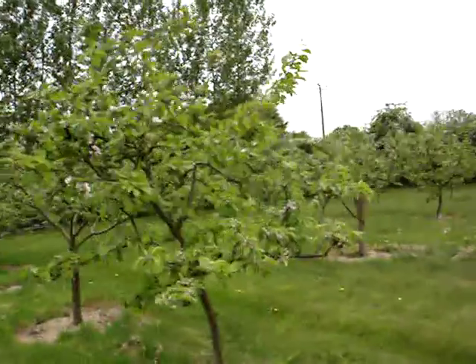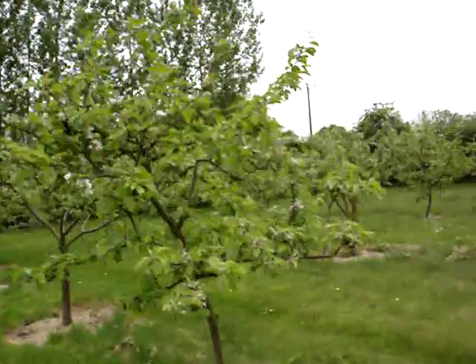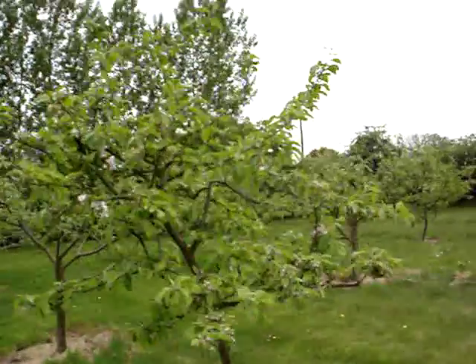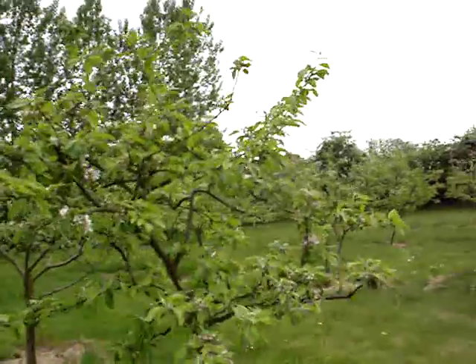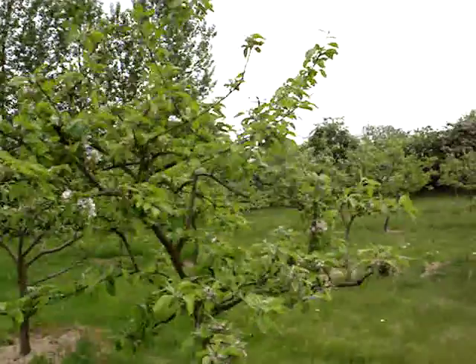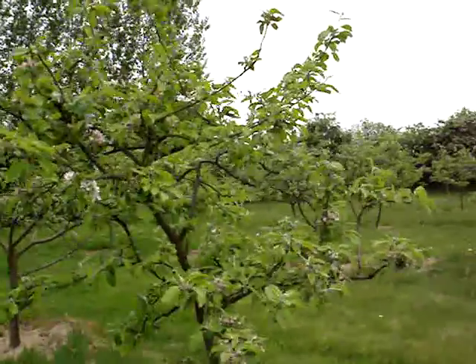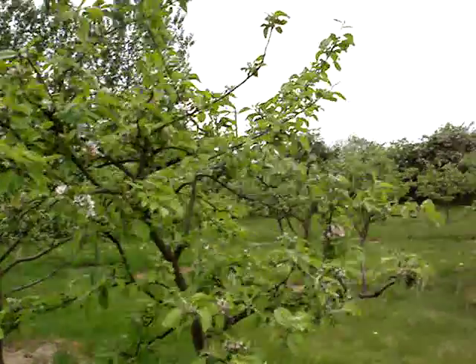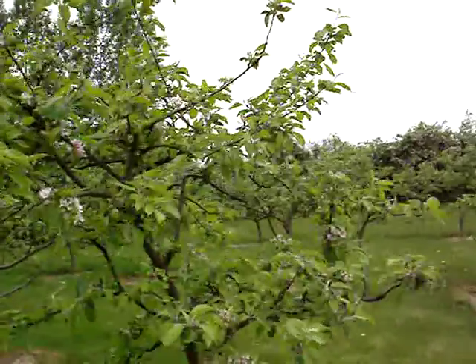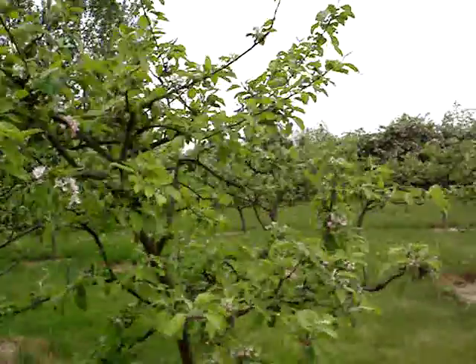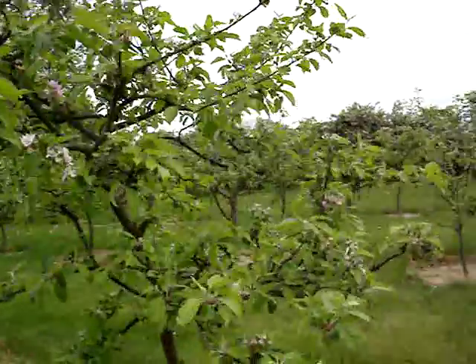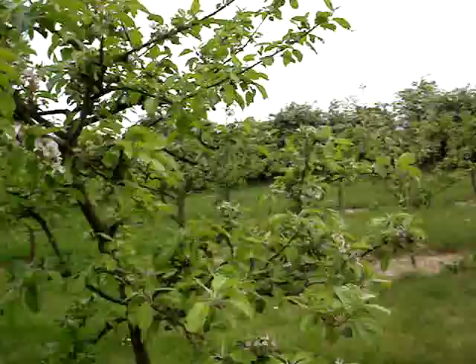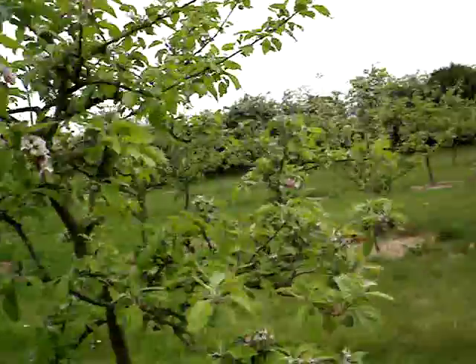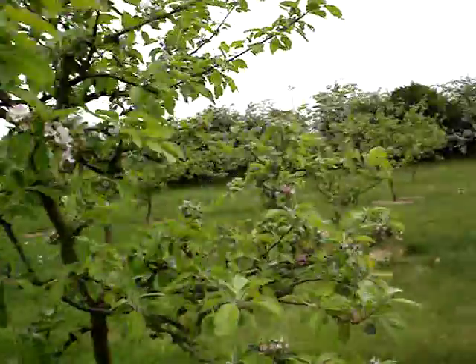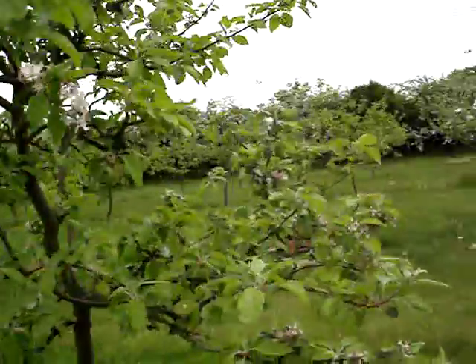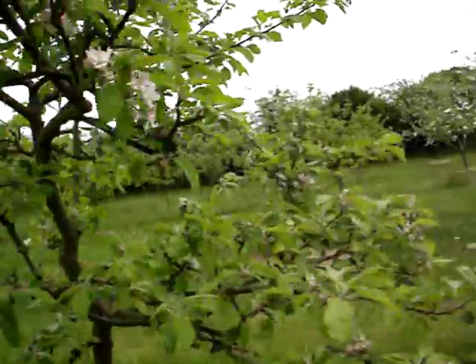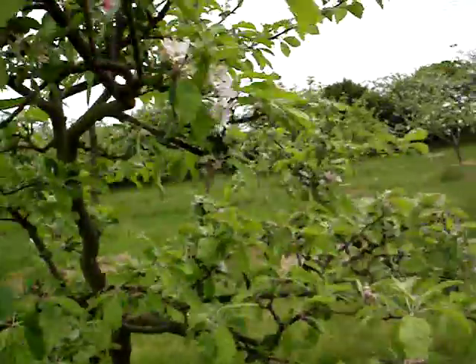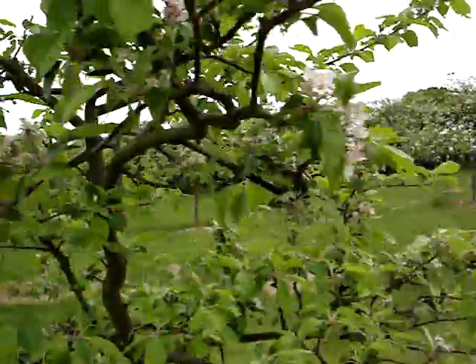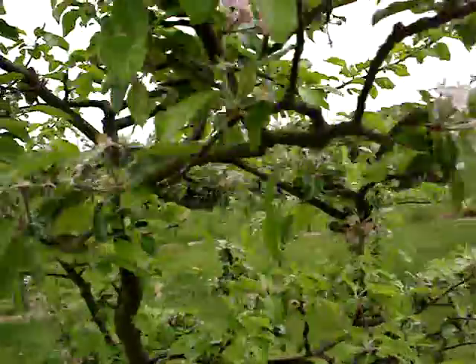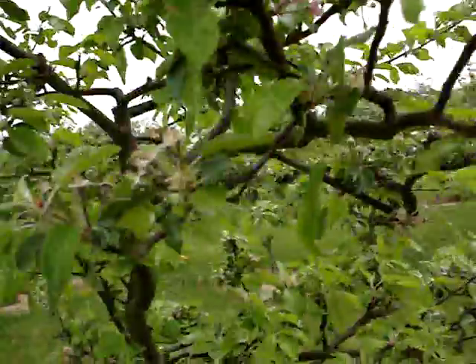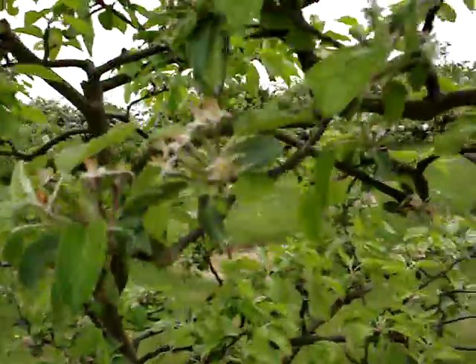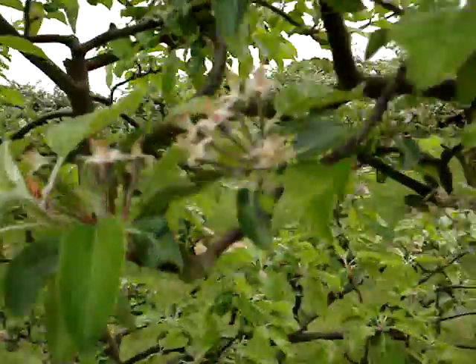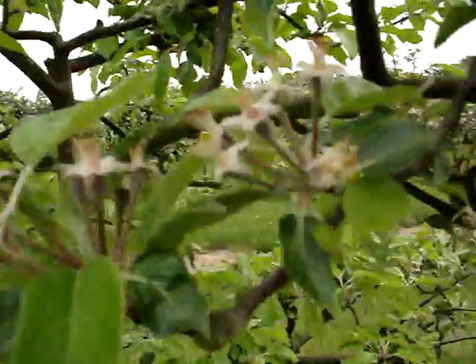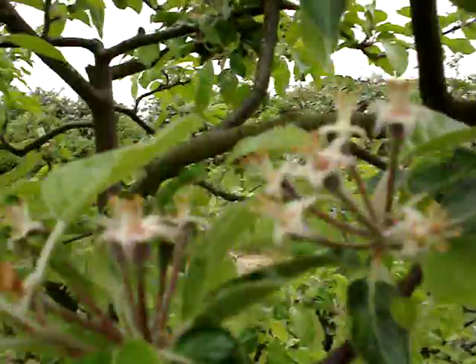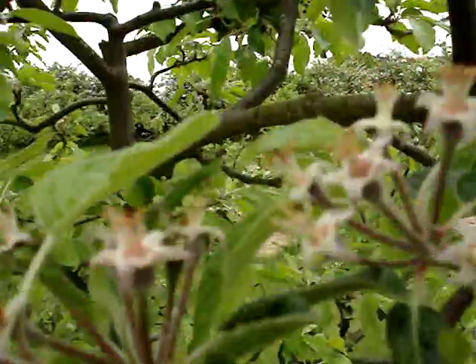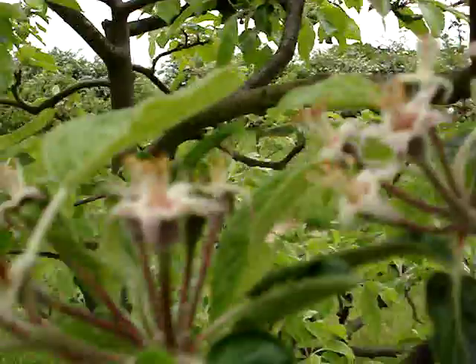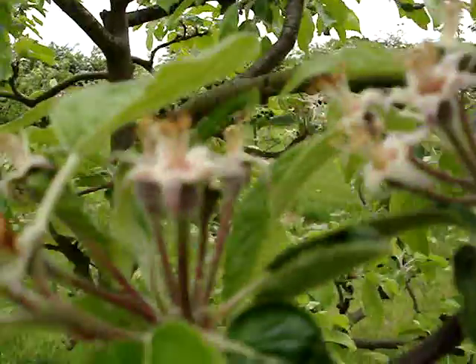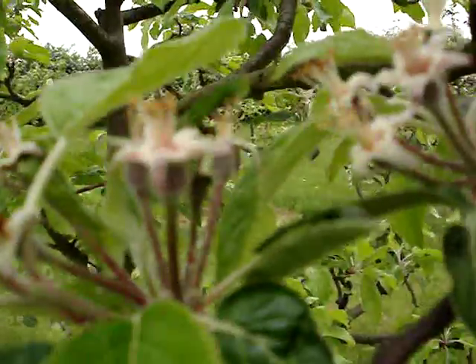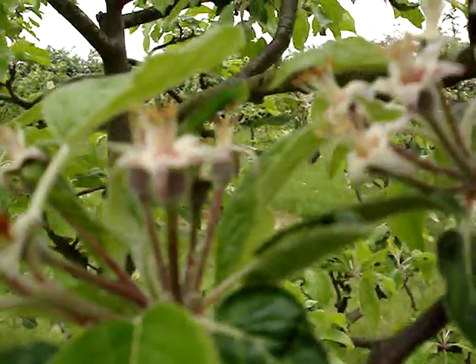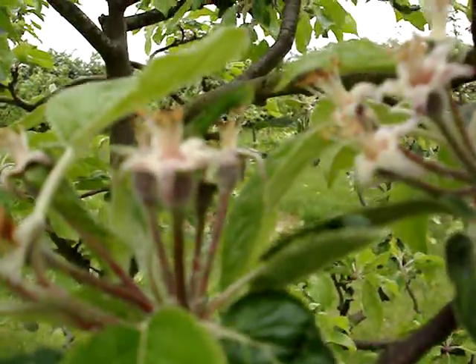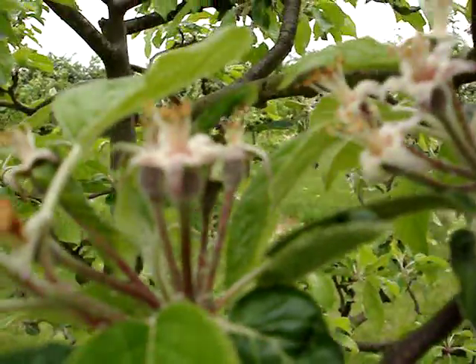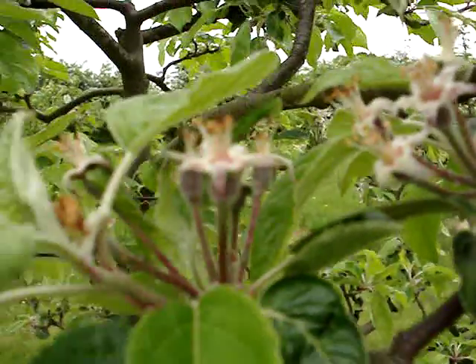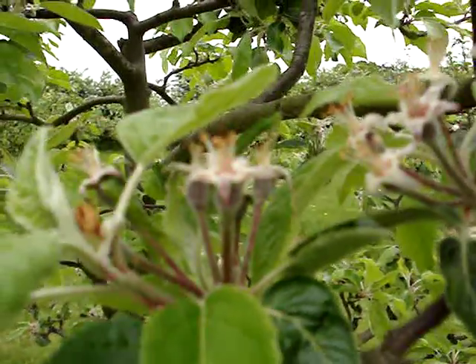Here's another tree — this is a Red Pippin. Good set, lots of fruitlets here.